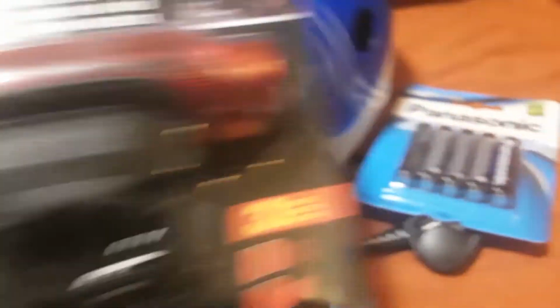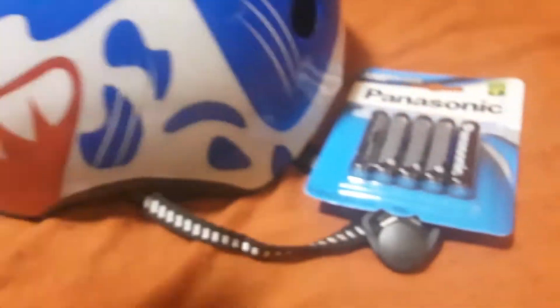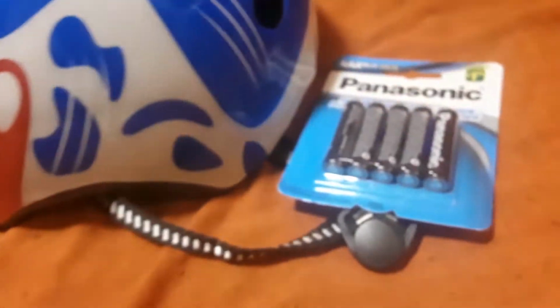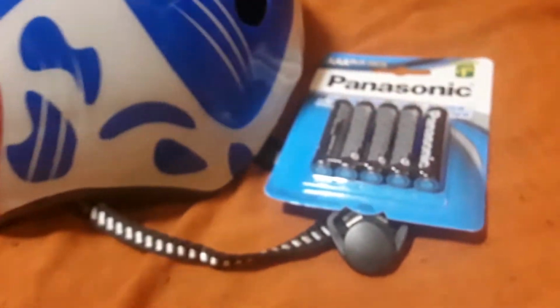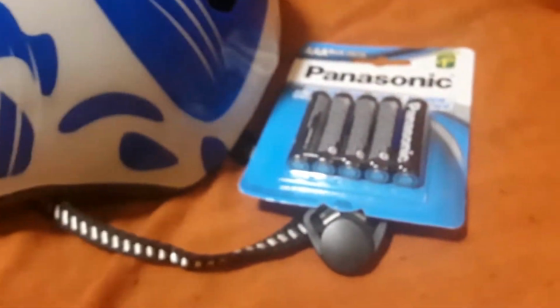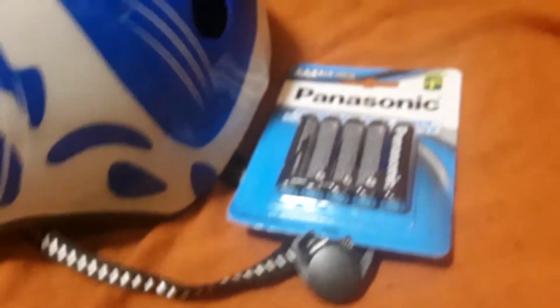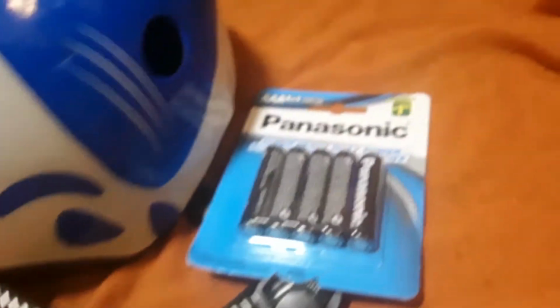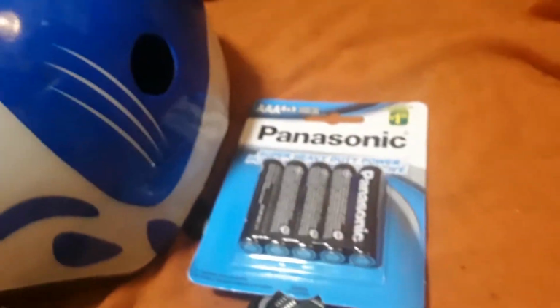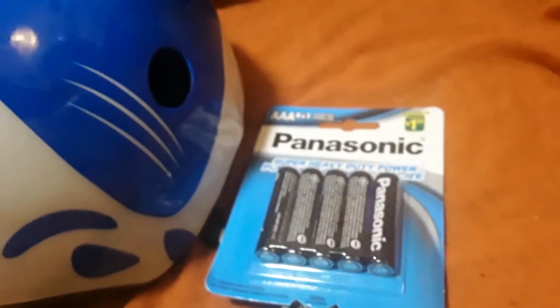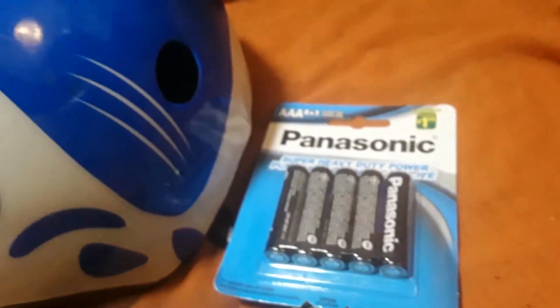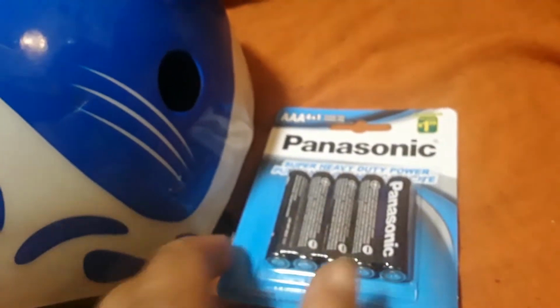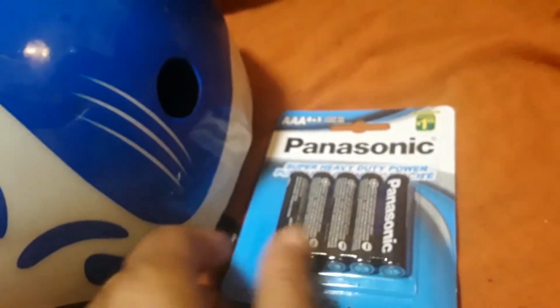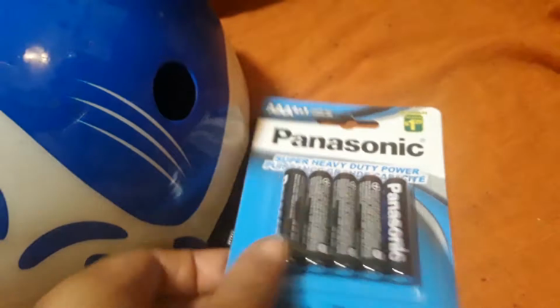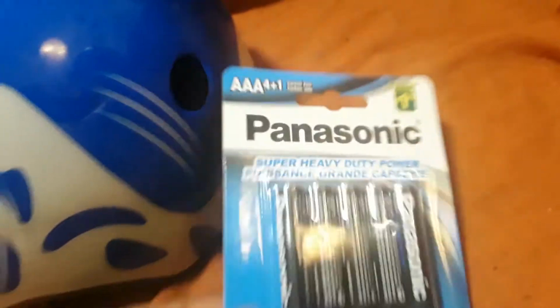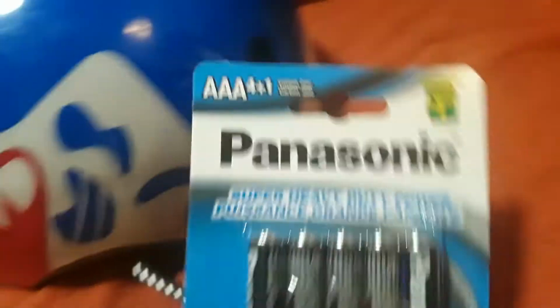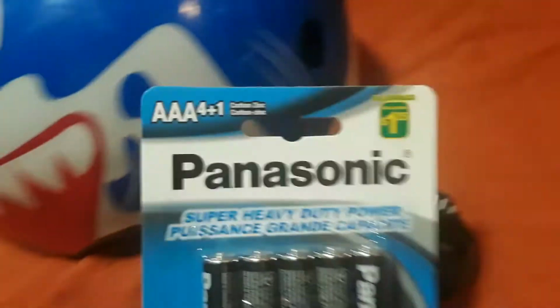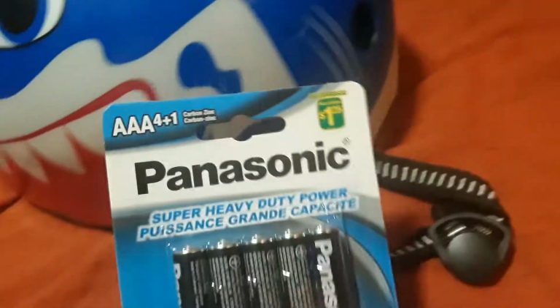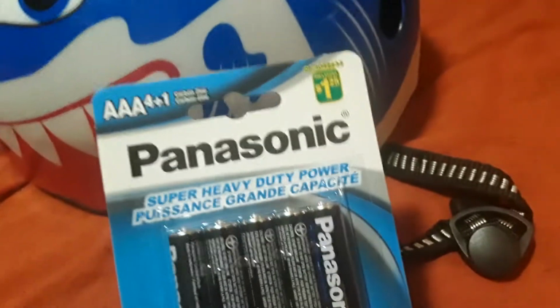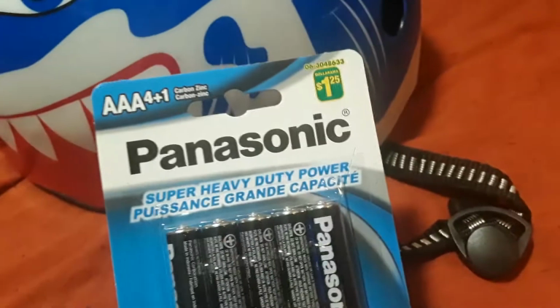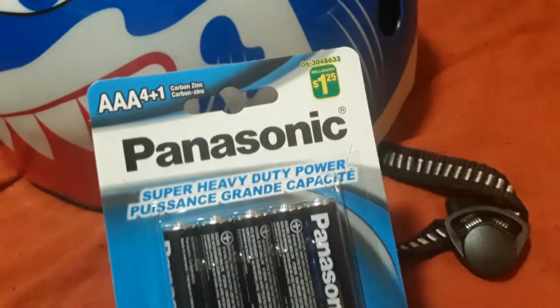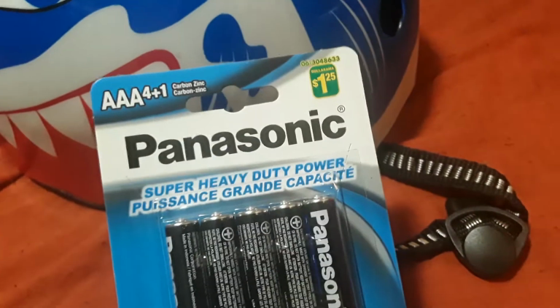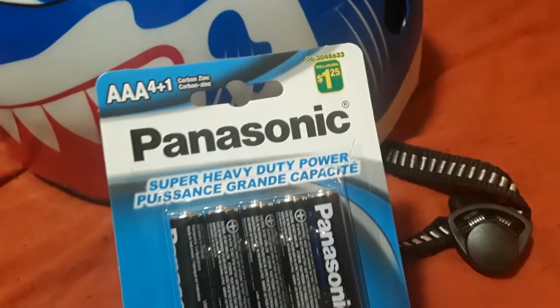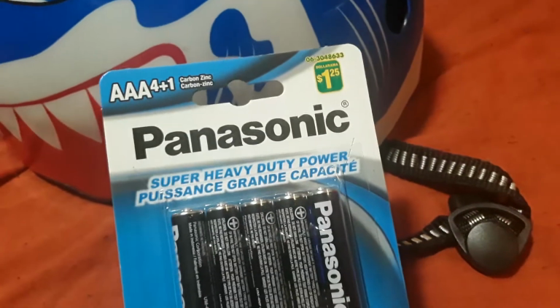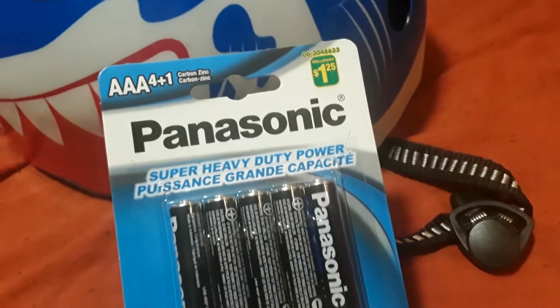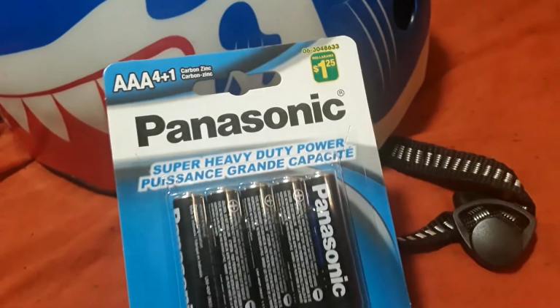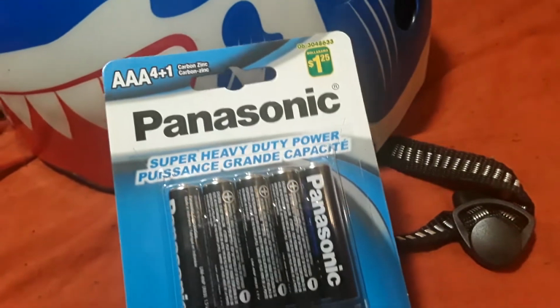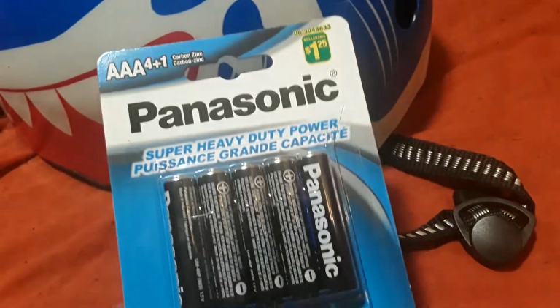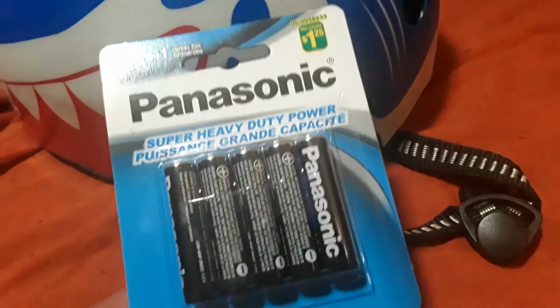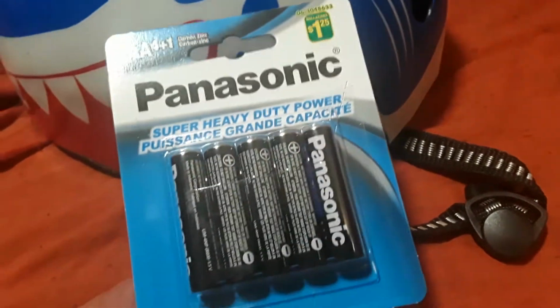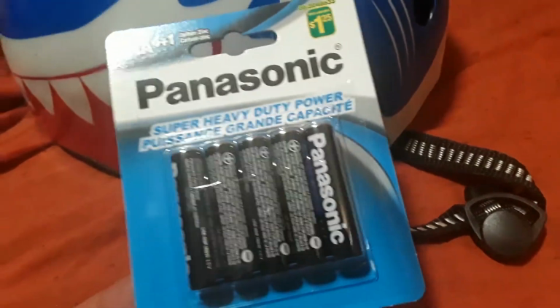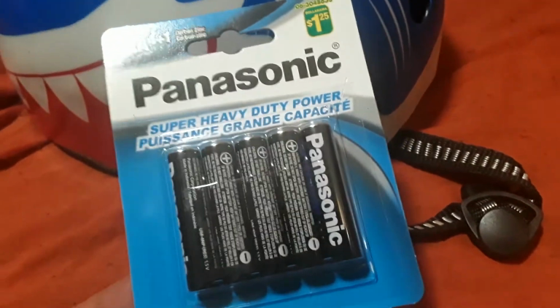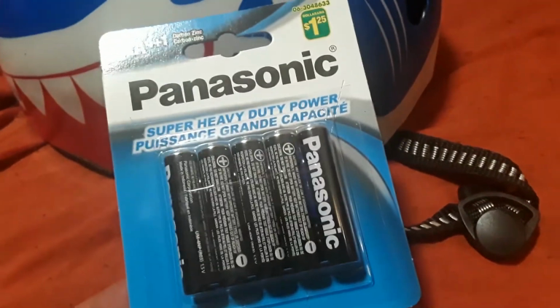So we also grabbed the $1.25 Panasonic AAA batteries — you get five of them.